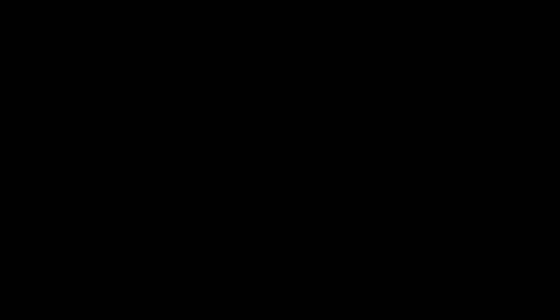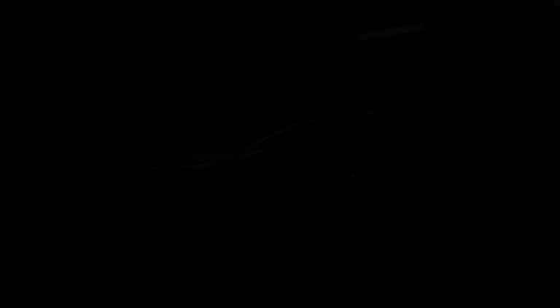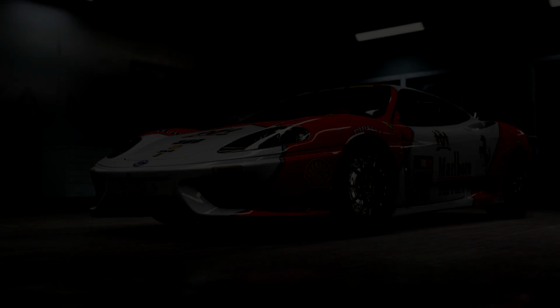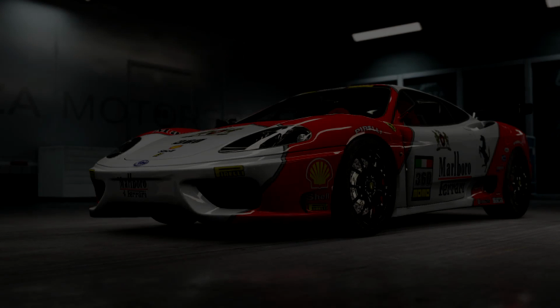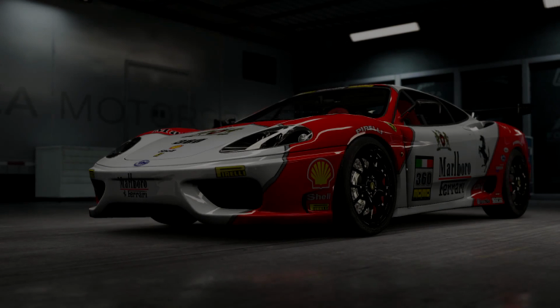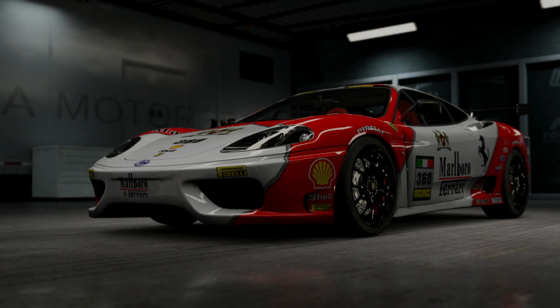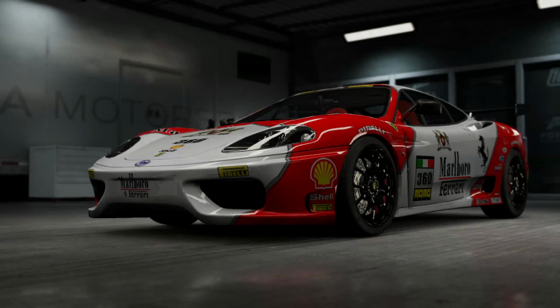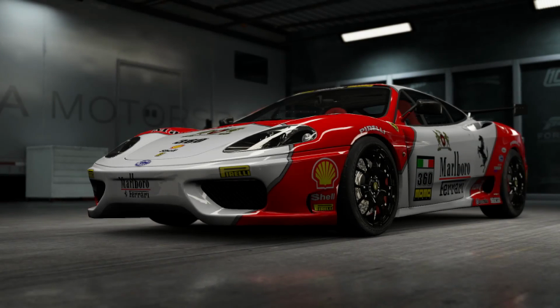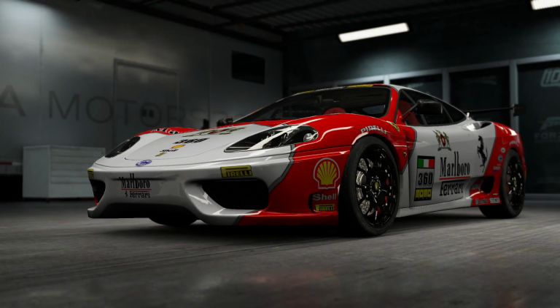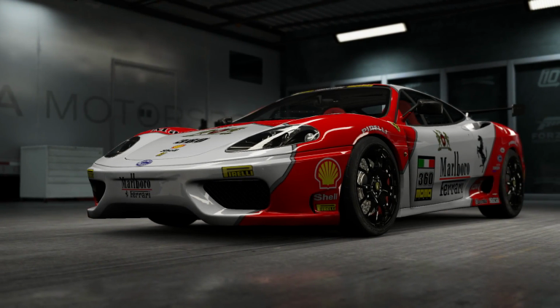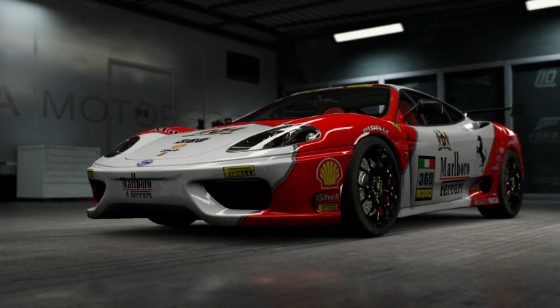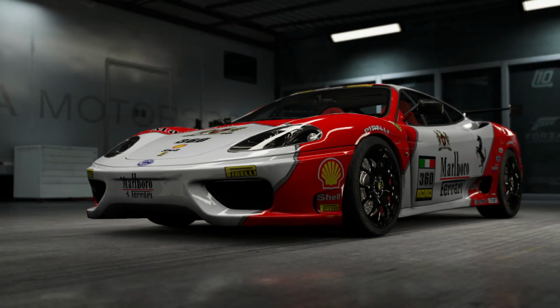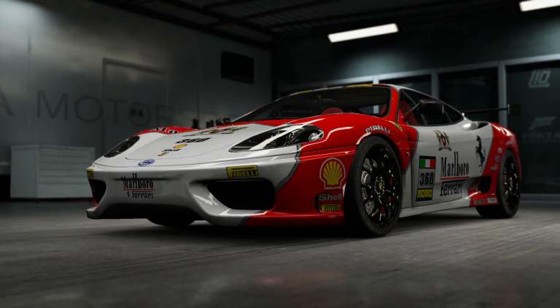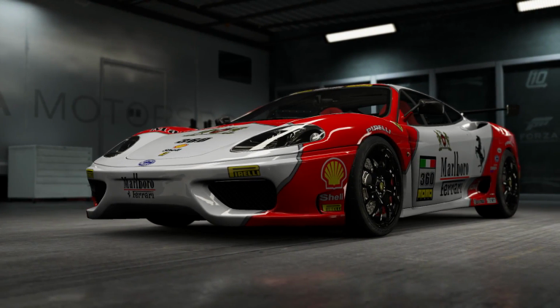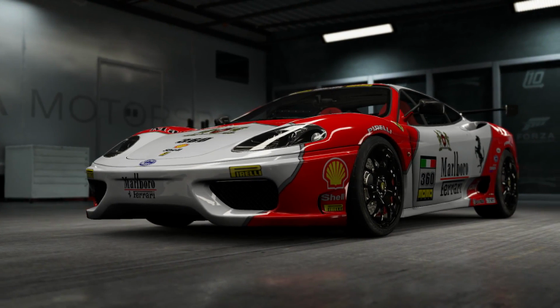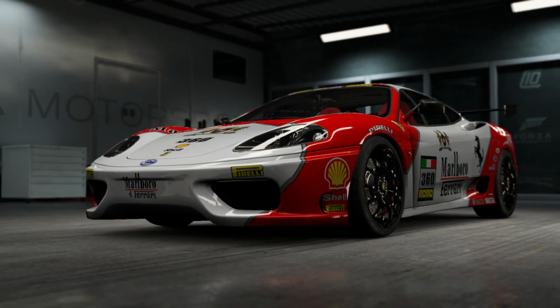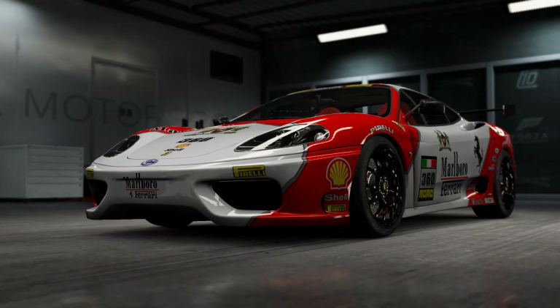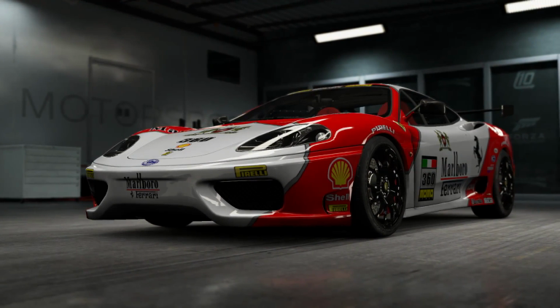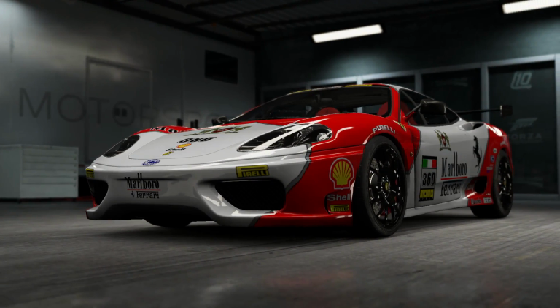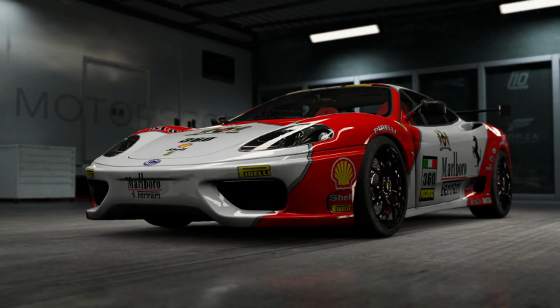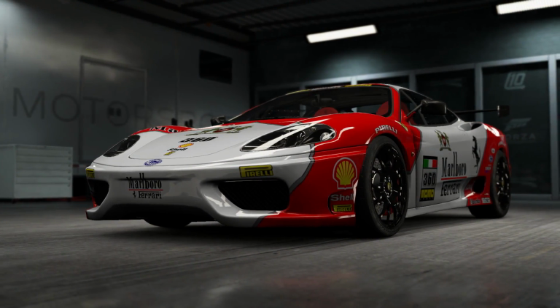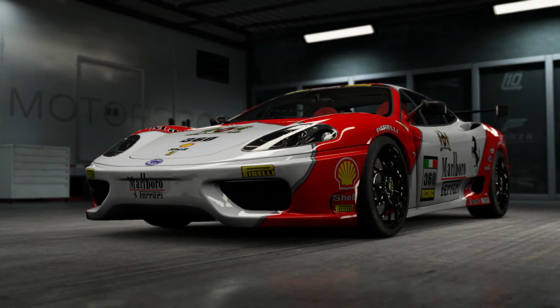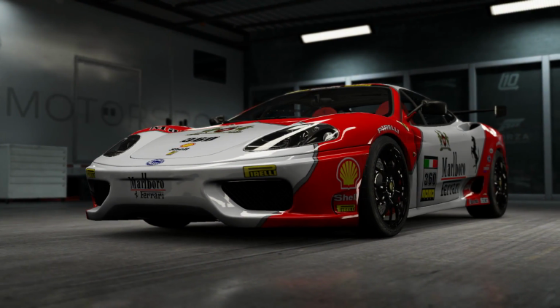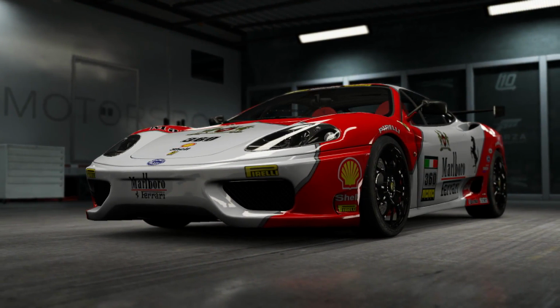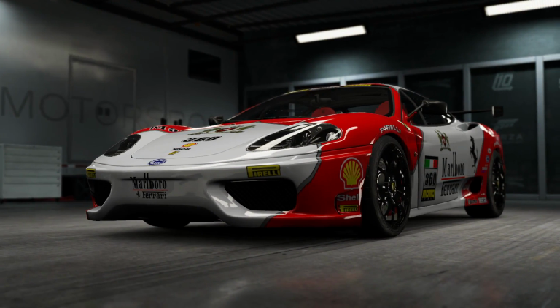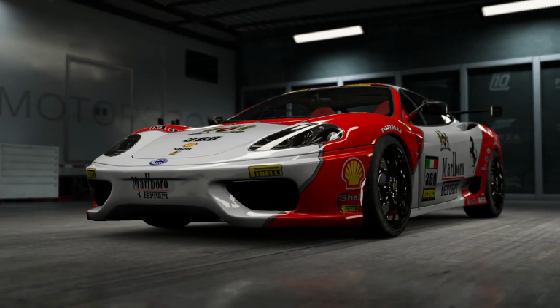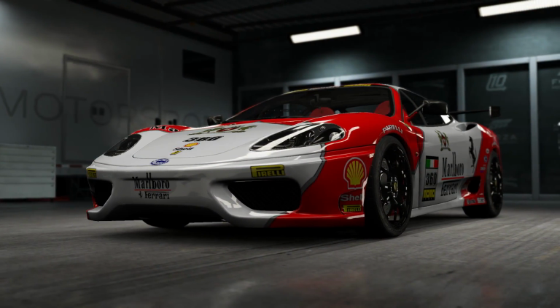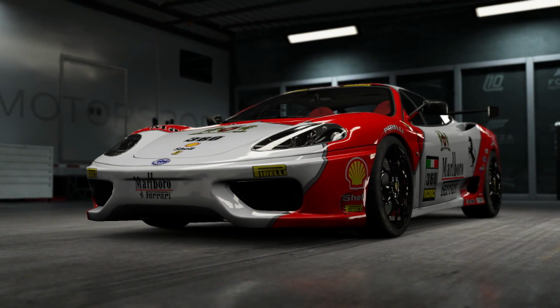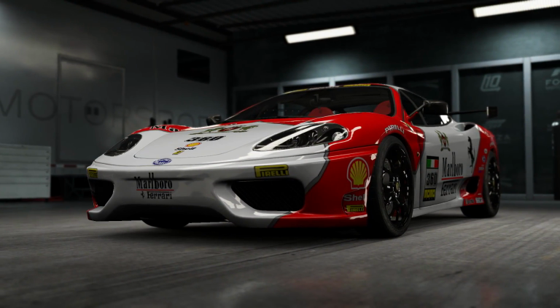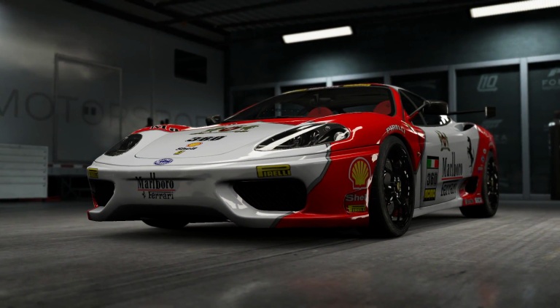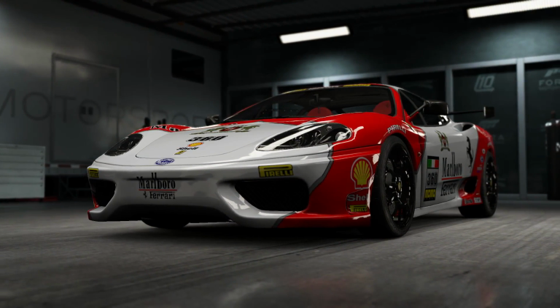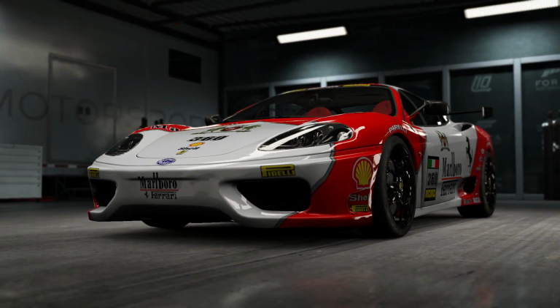Hello viewers, it's SuperGT here. Welcome to my guide for making you freaking good at Forza.